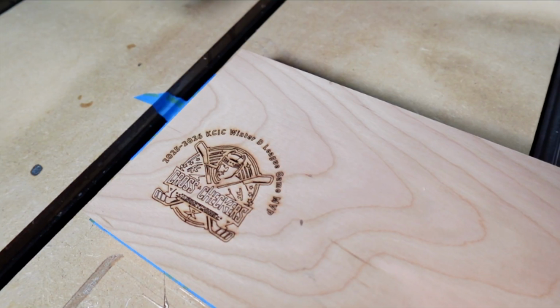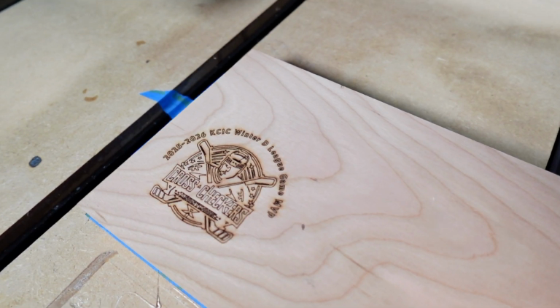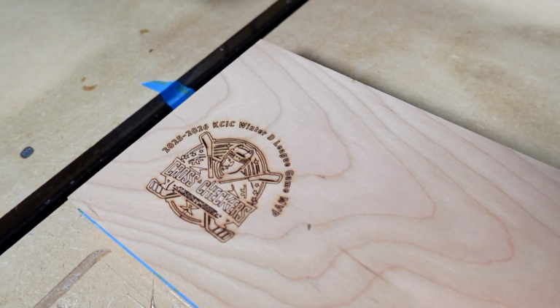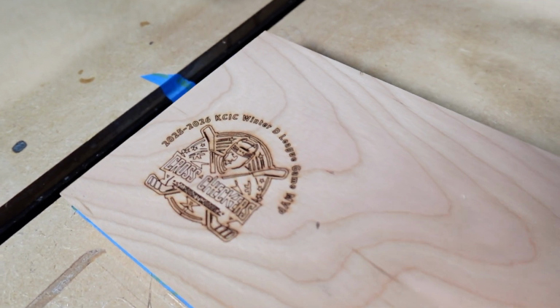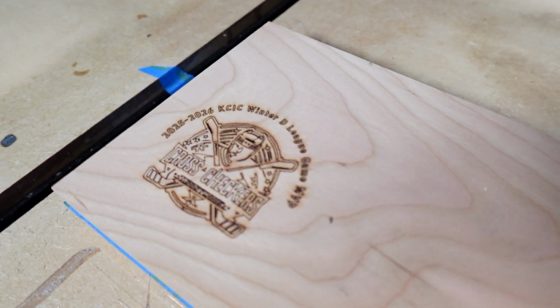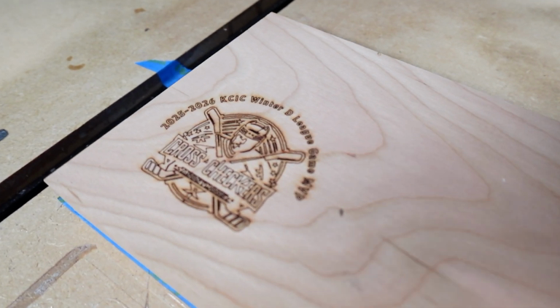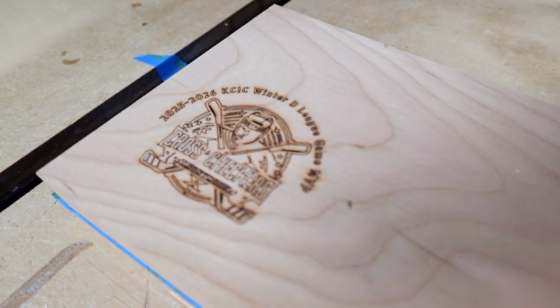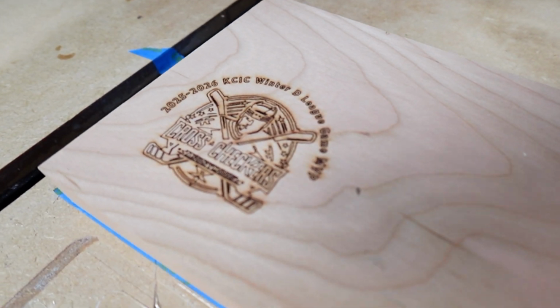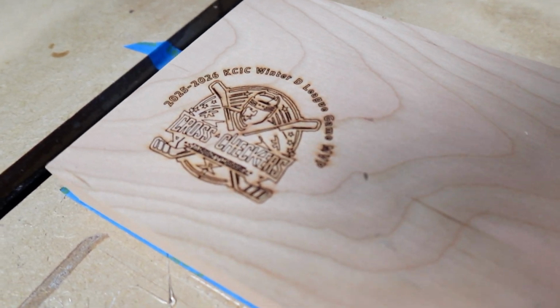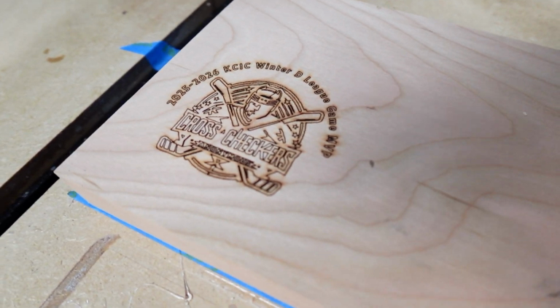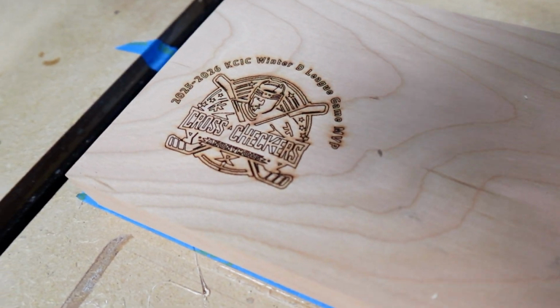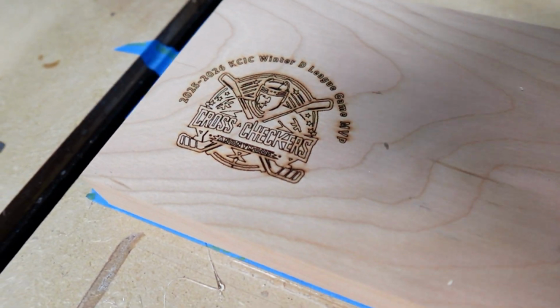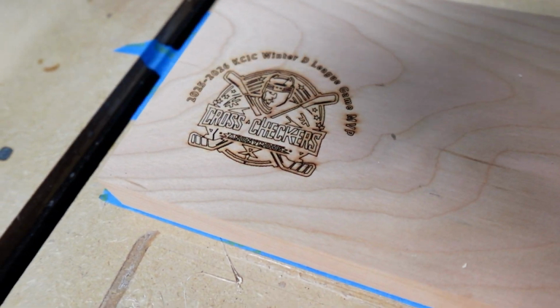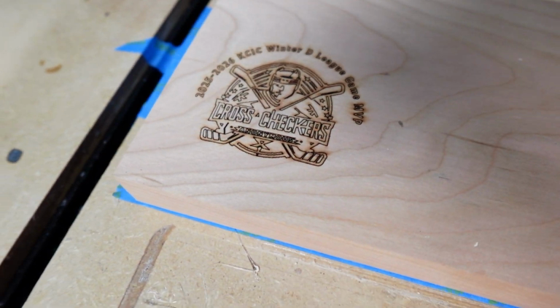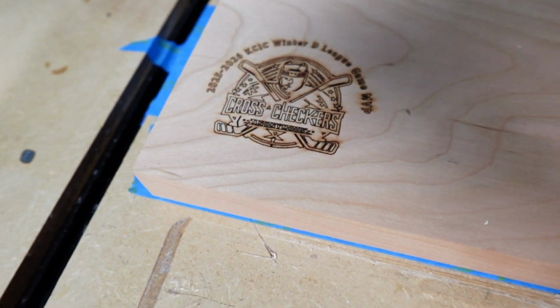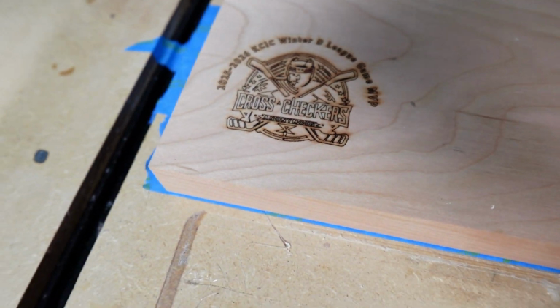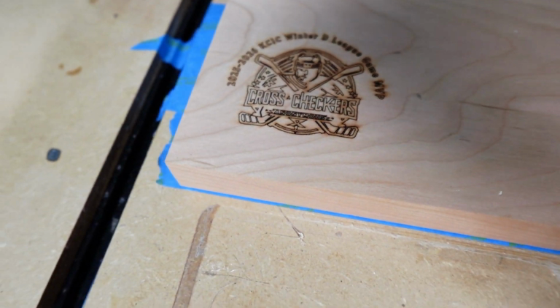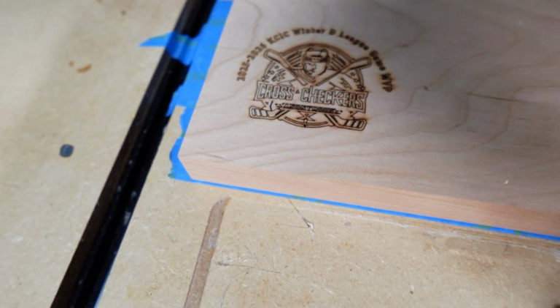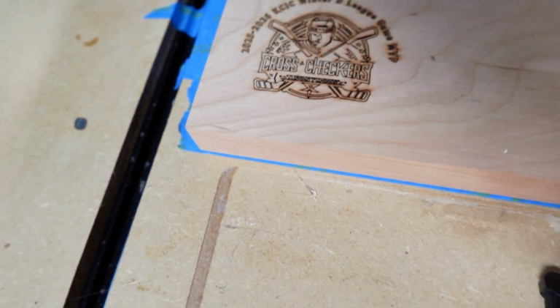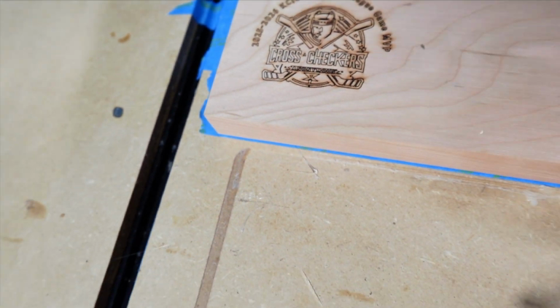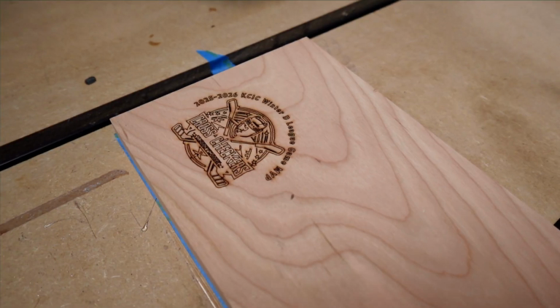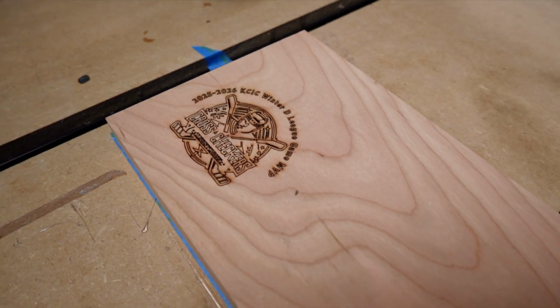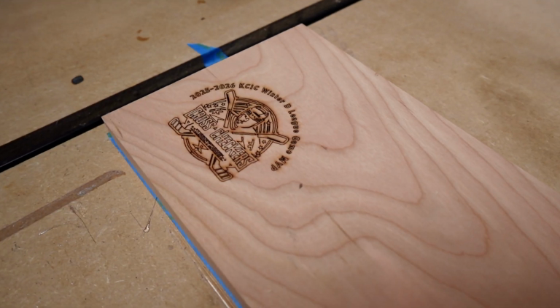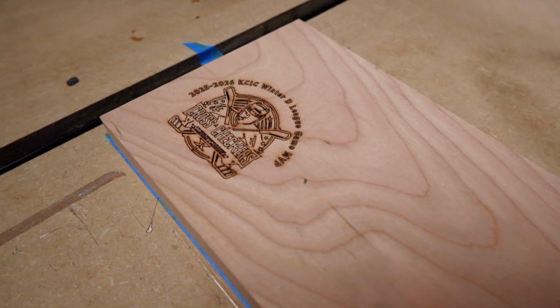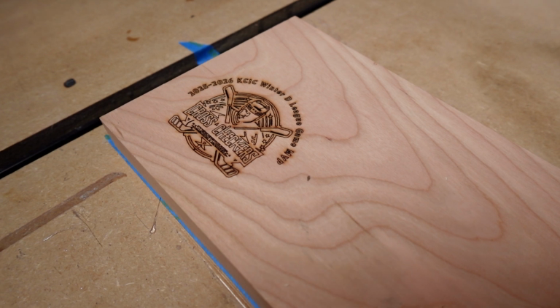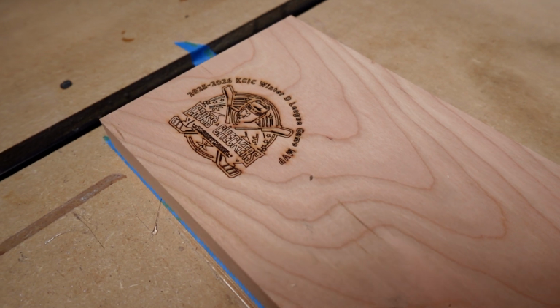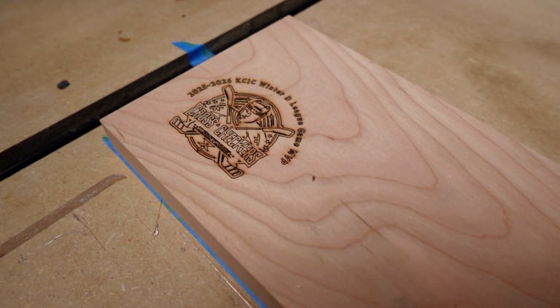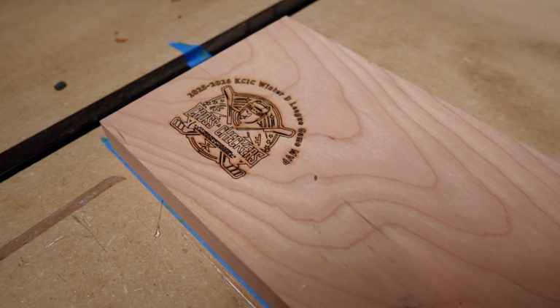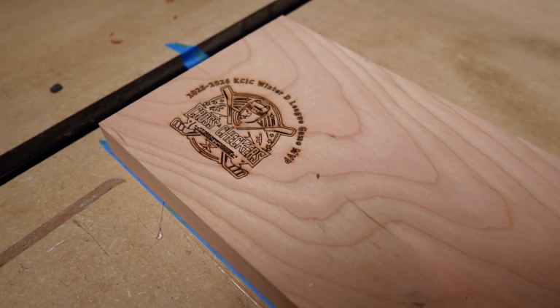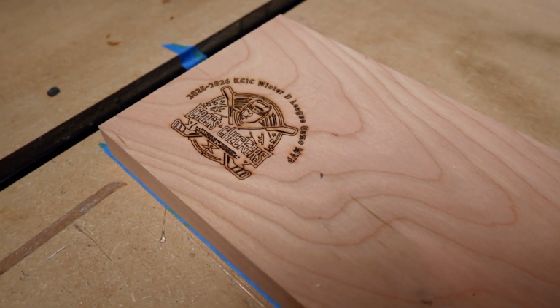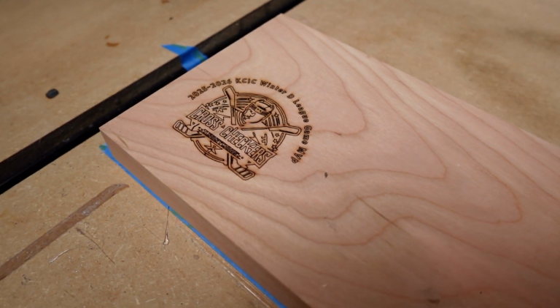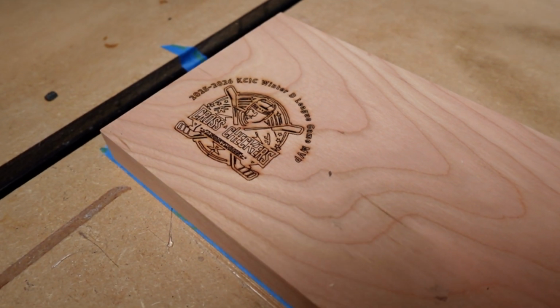That's looking really good so far. We have a really nice burn that will definitely pop once we get it finished up.